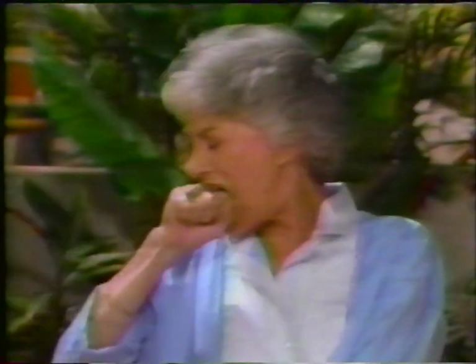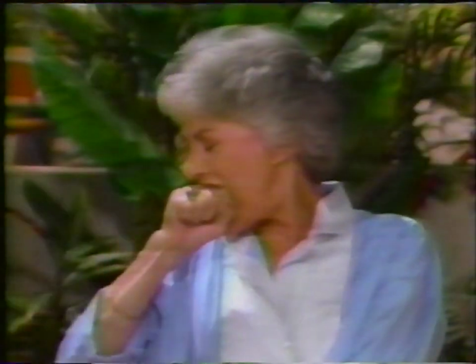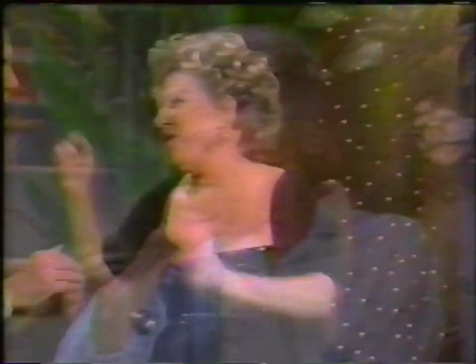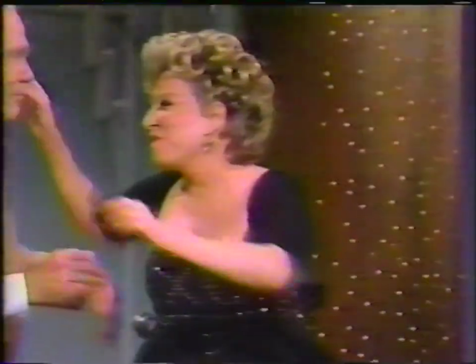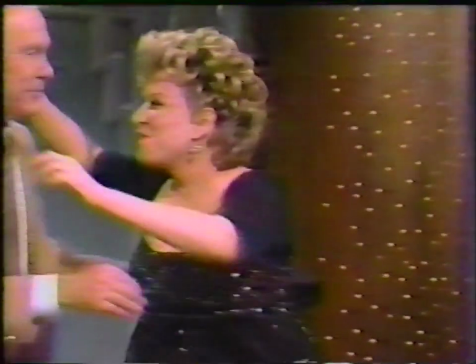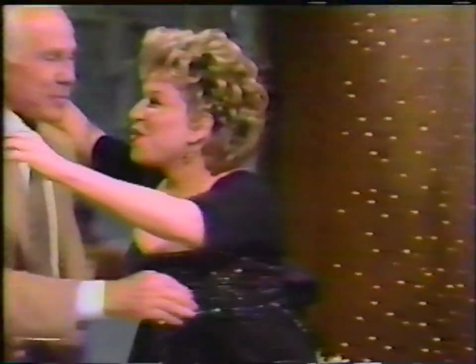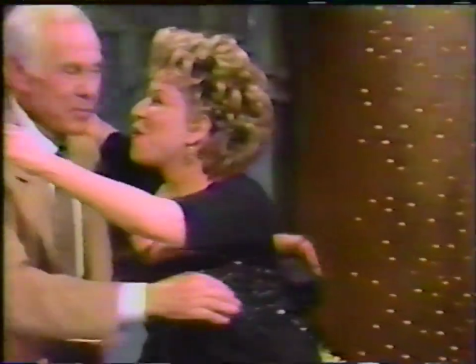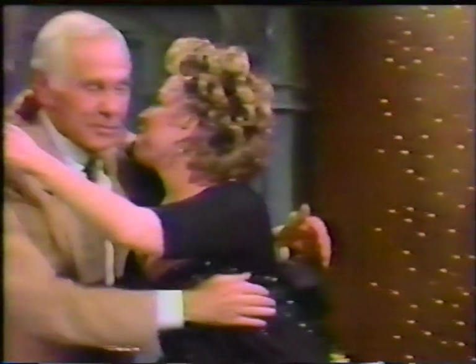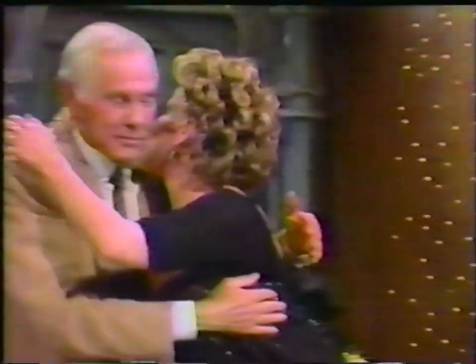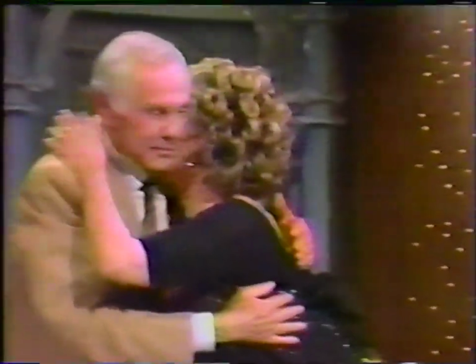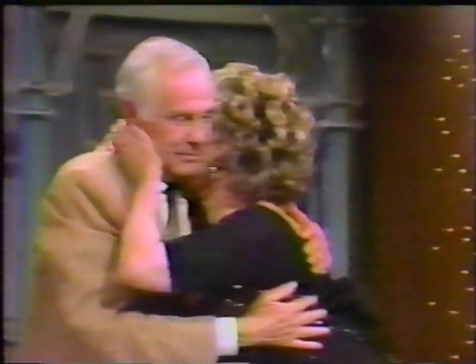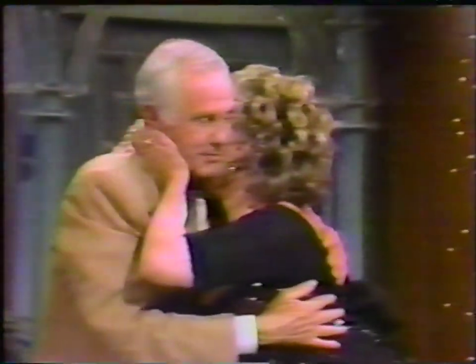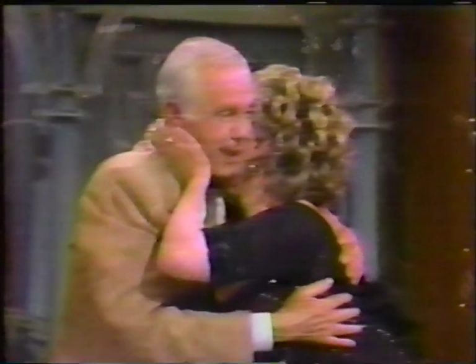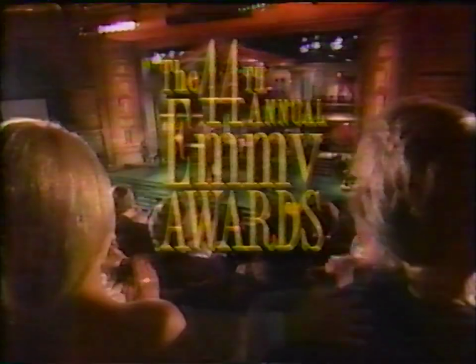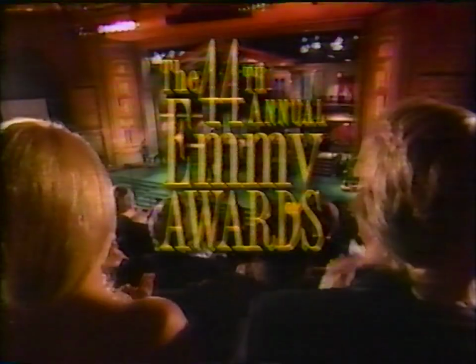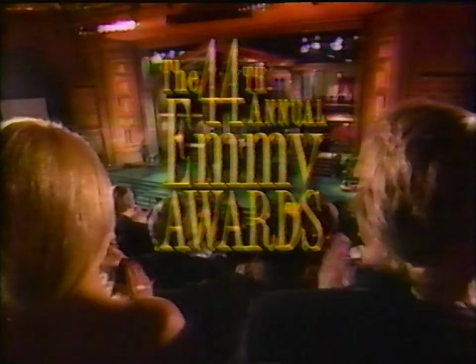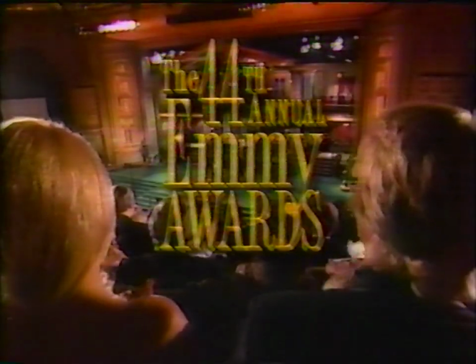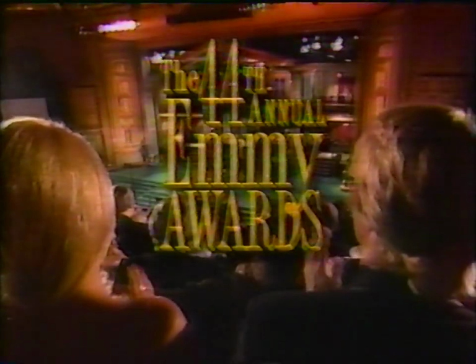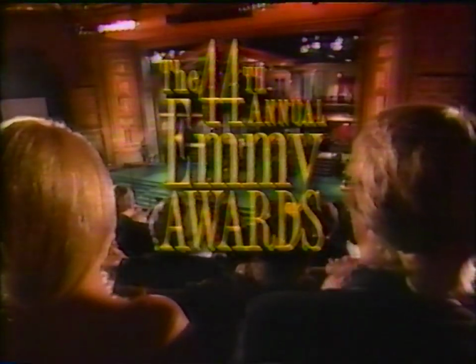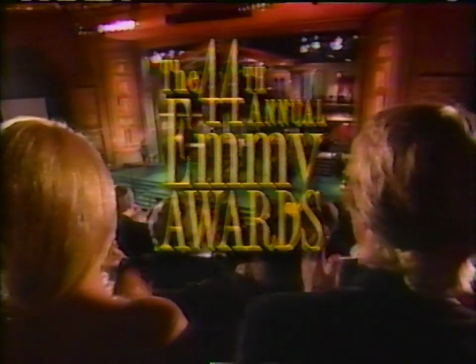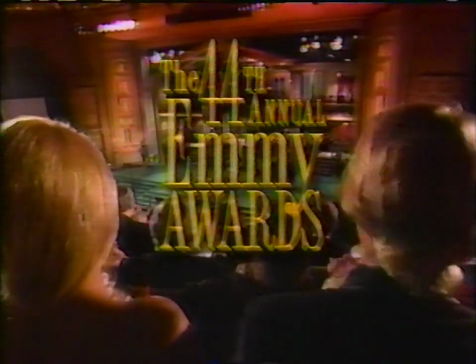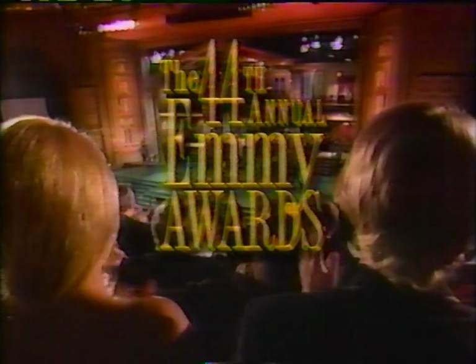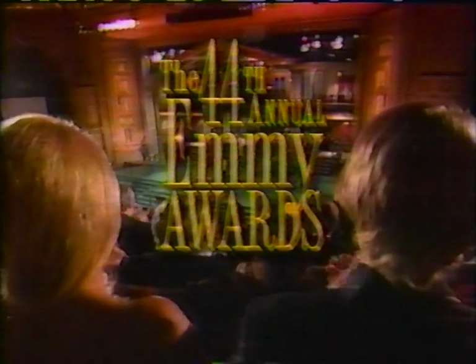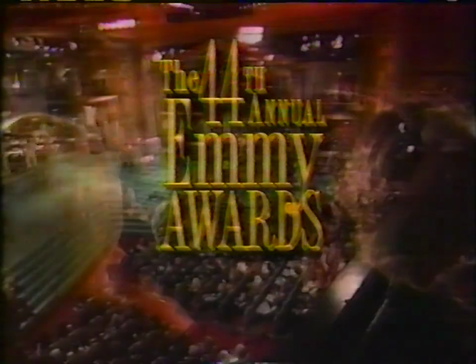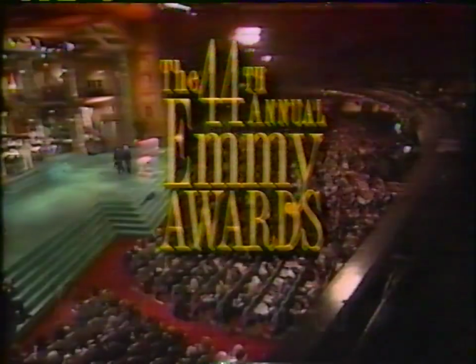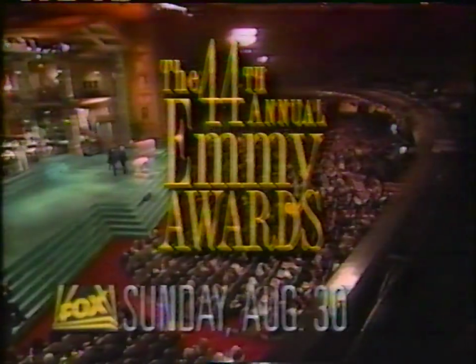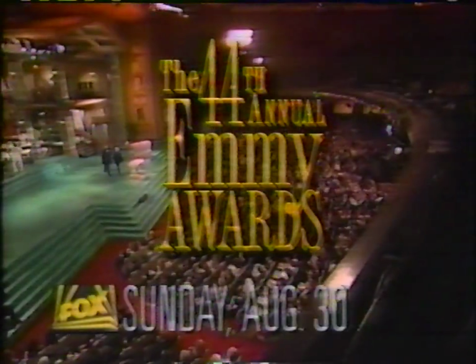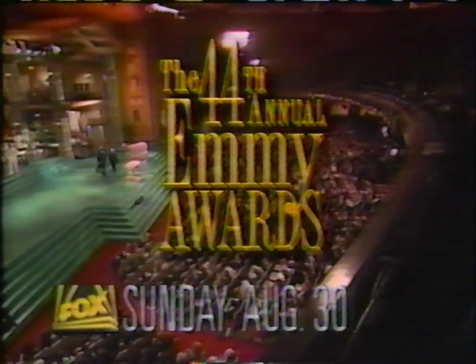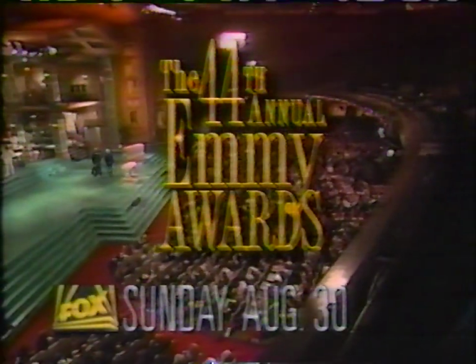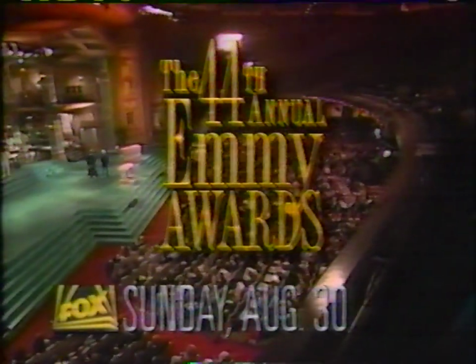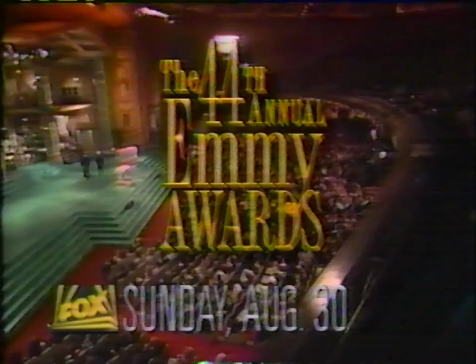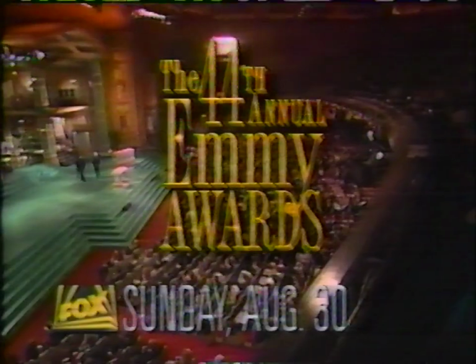August 30th — be there to honor the stars who said goodbye this year on the 44th Annual Emmy Awards. Sunday, August 30th on Fox.